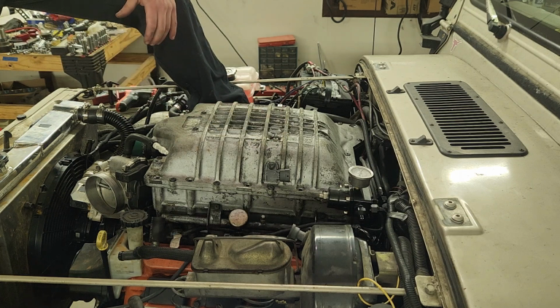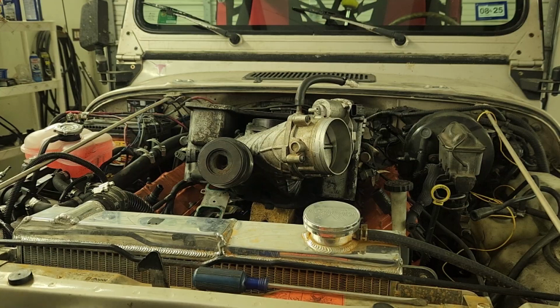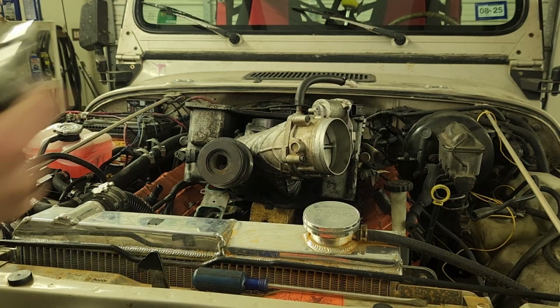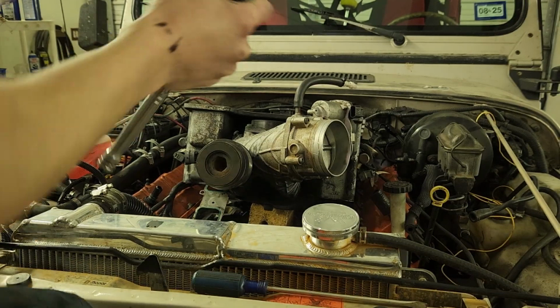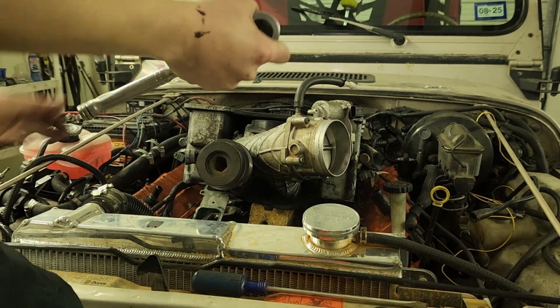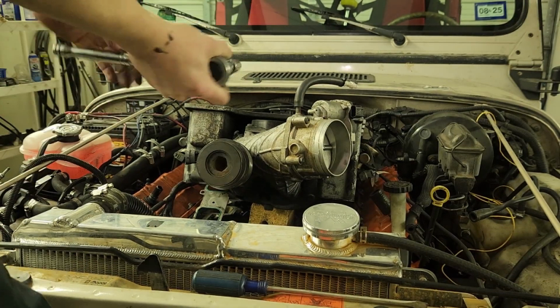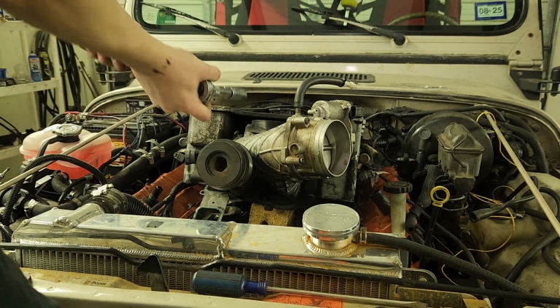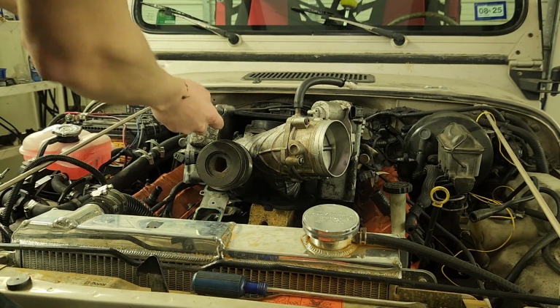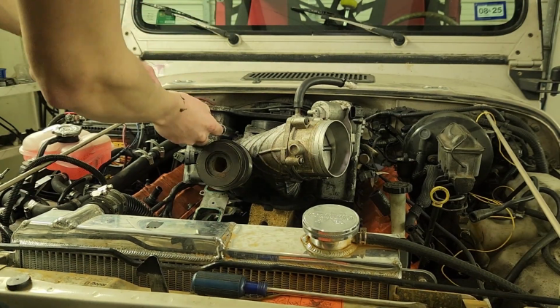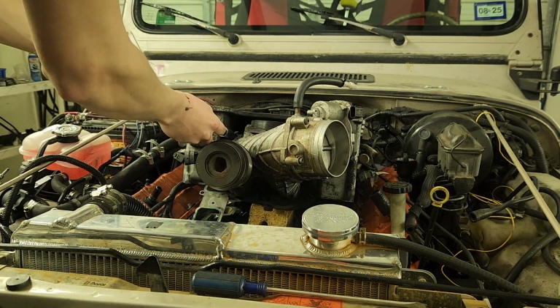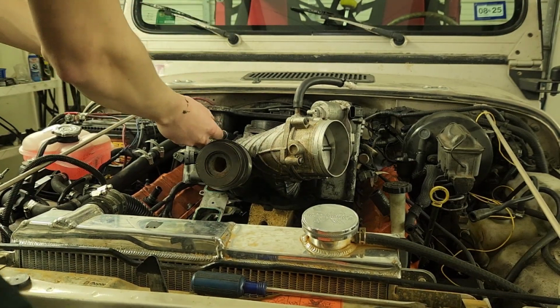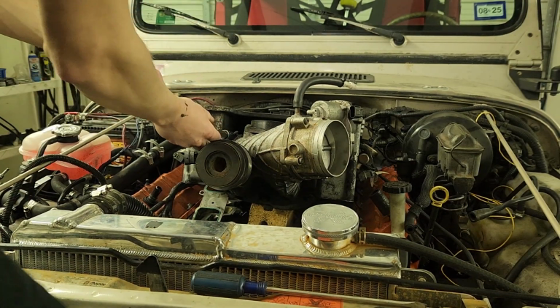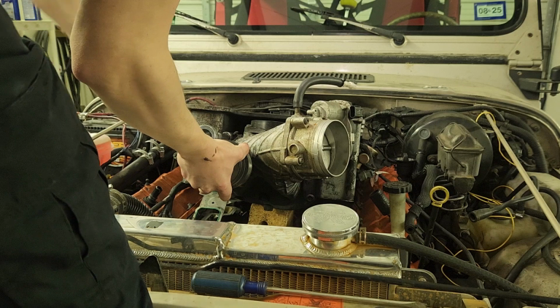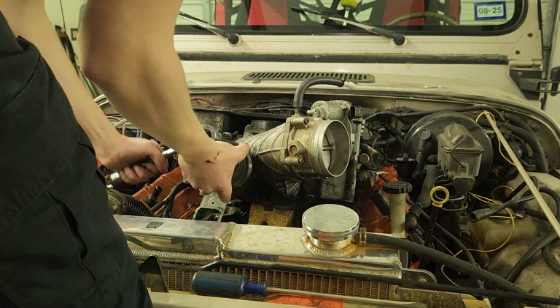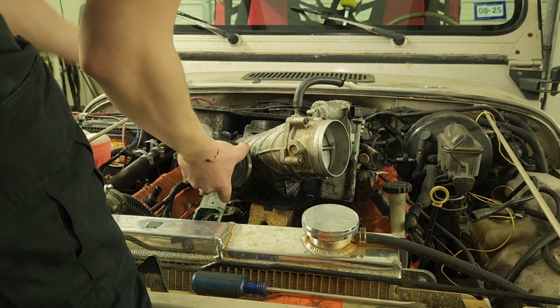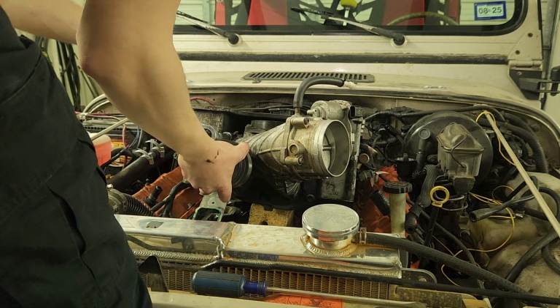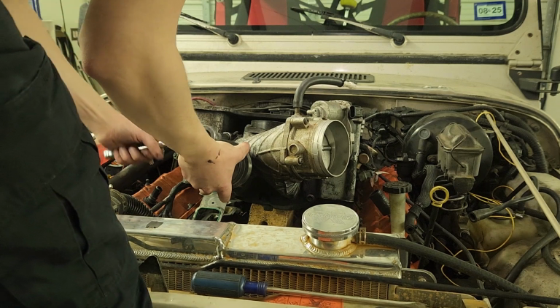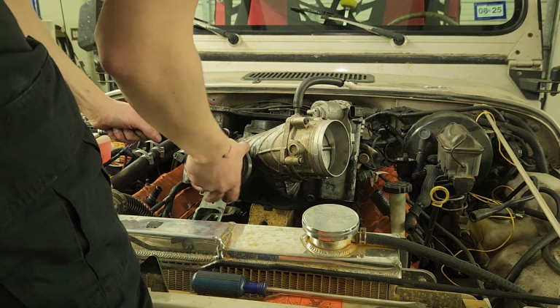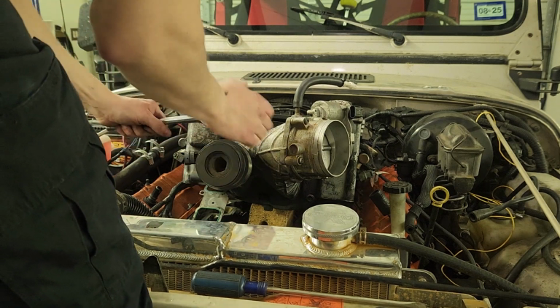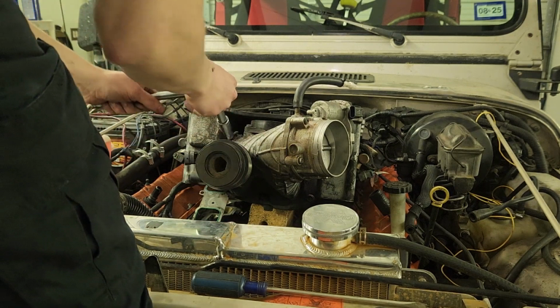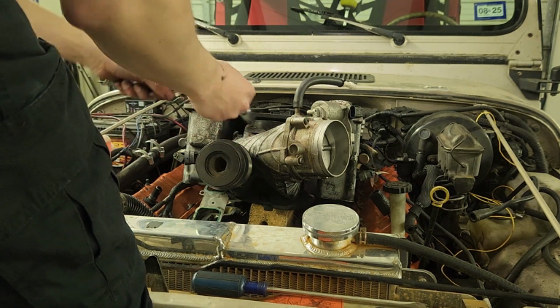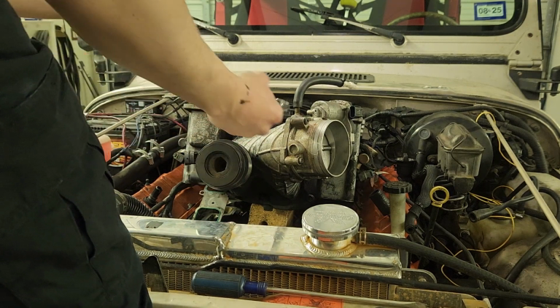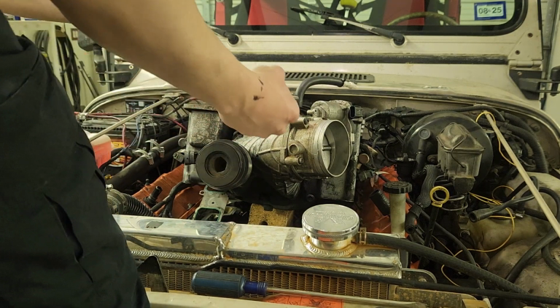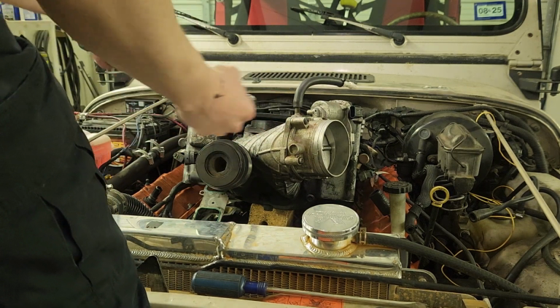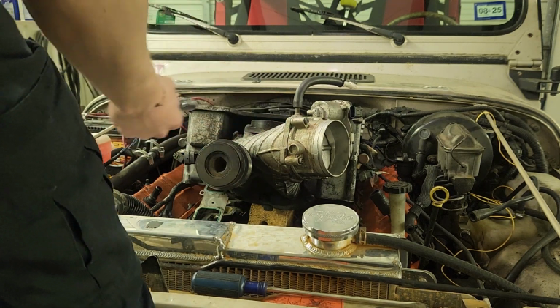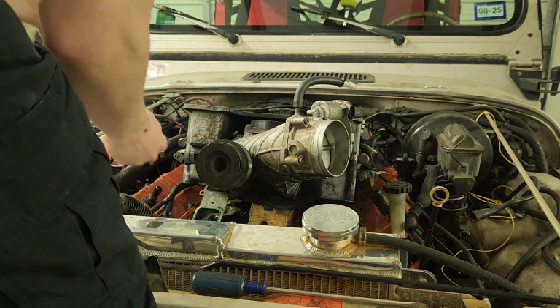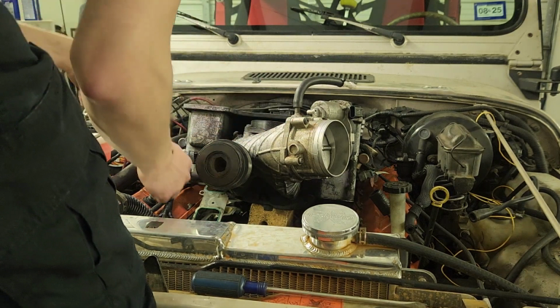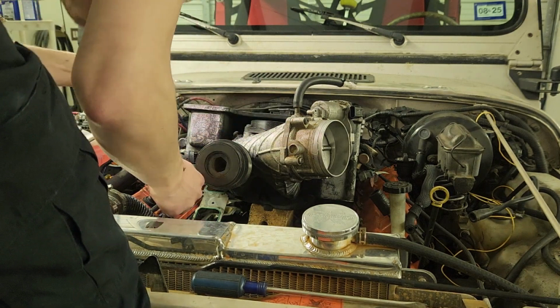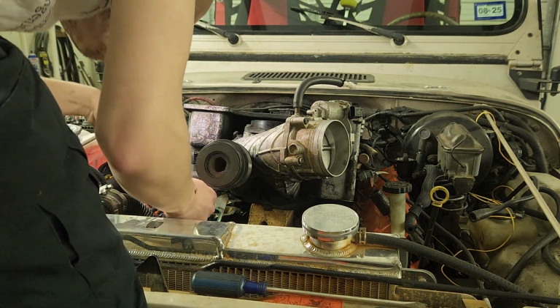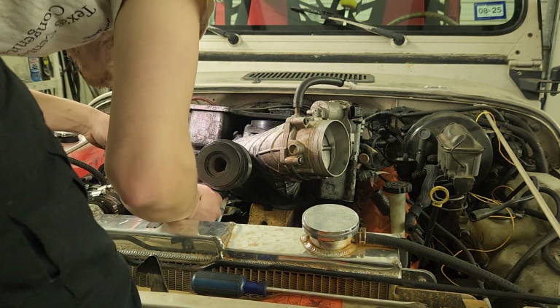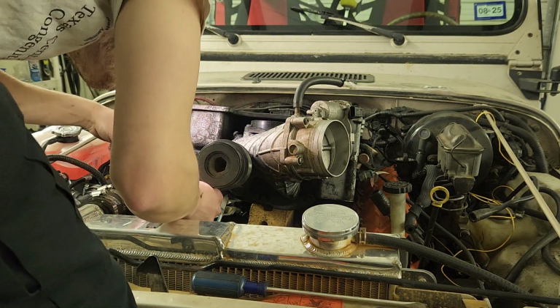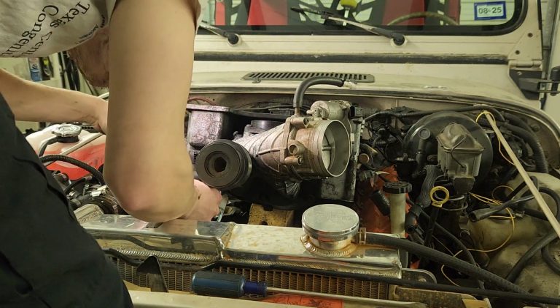So now we move on to the front of the engine. That was easy. Maybe a little too easy.